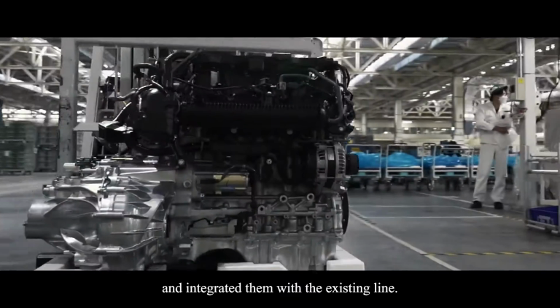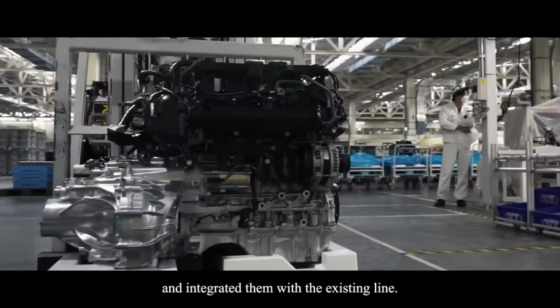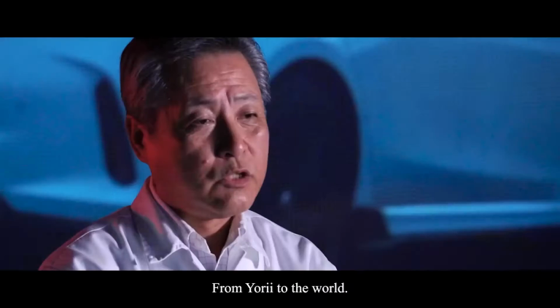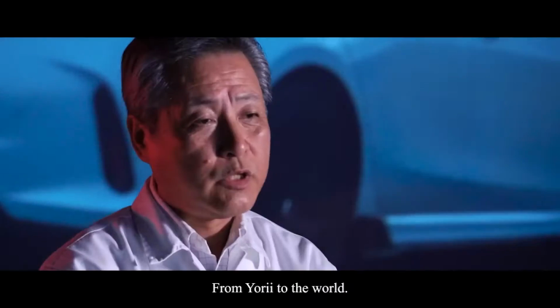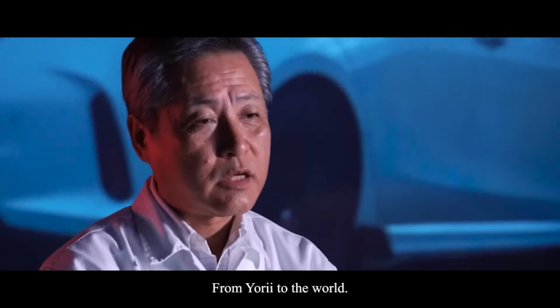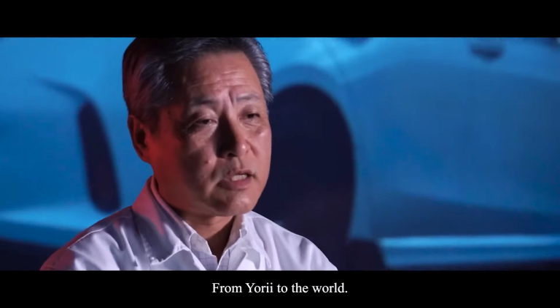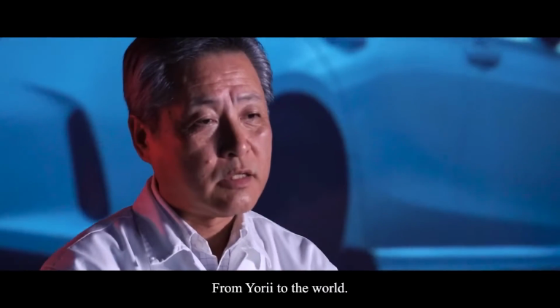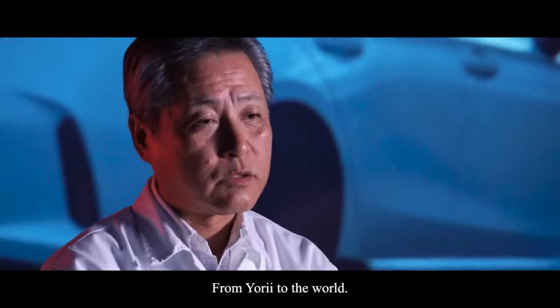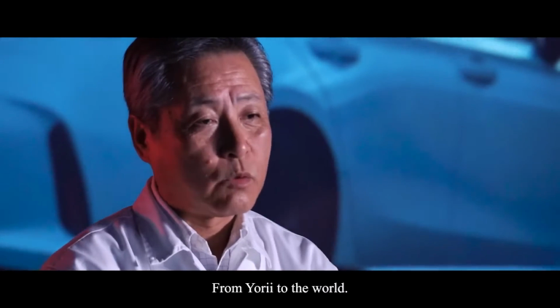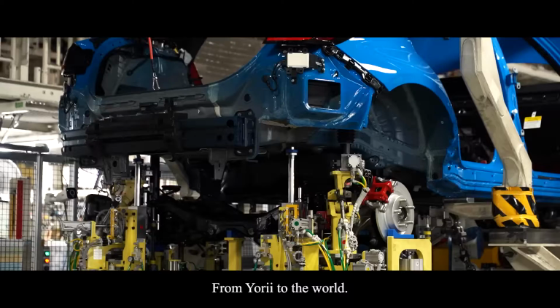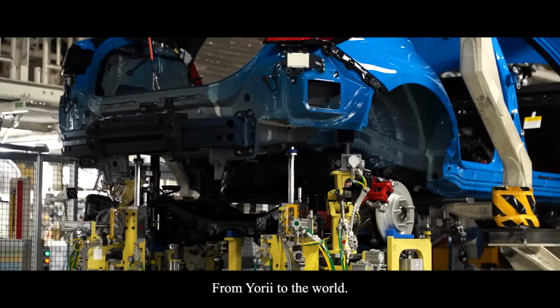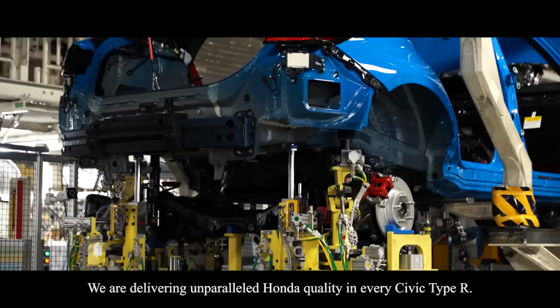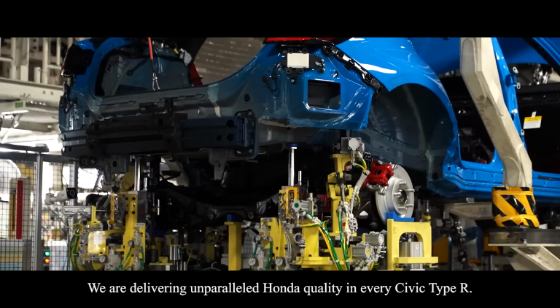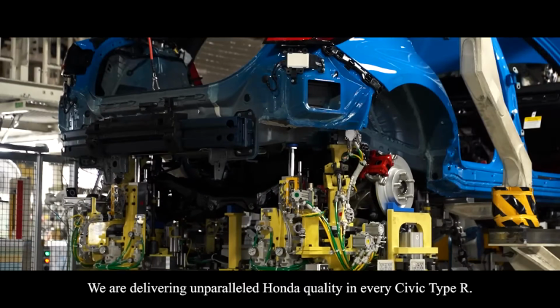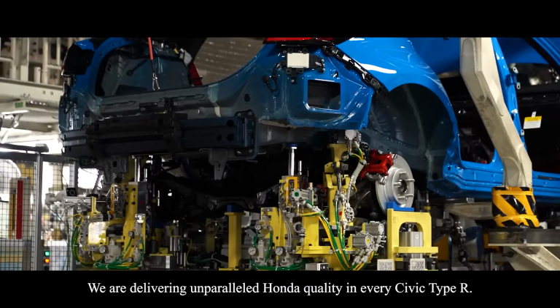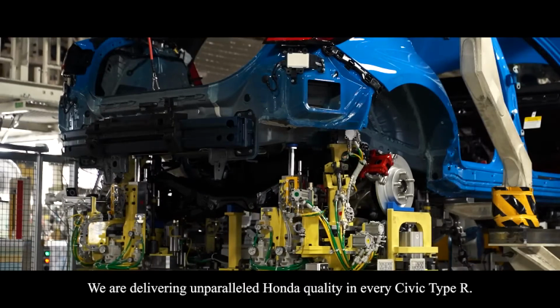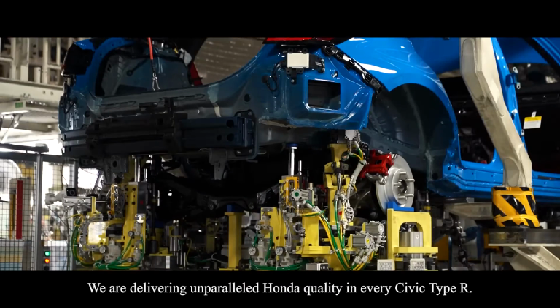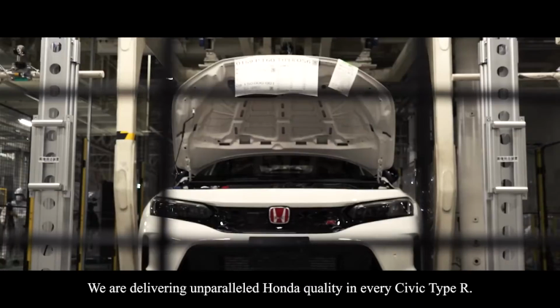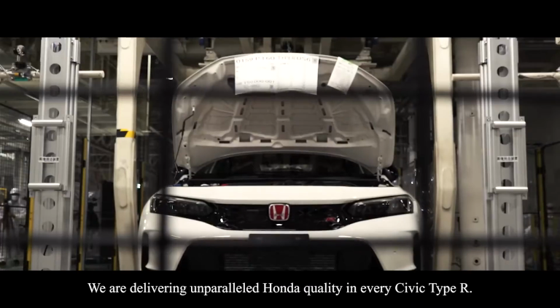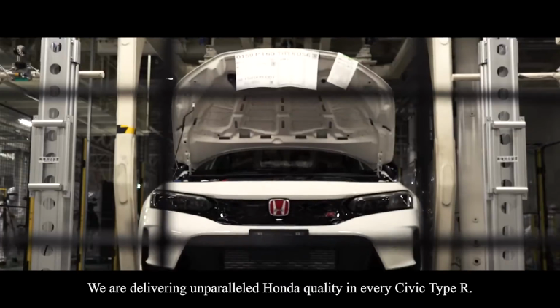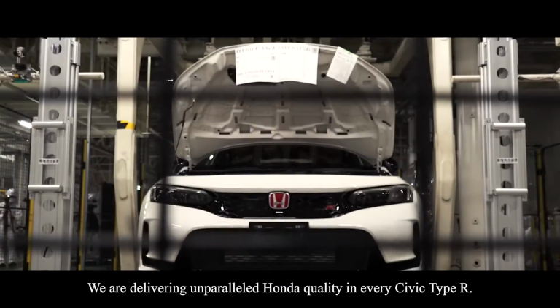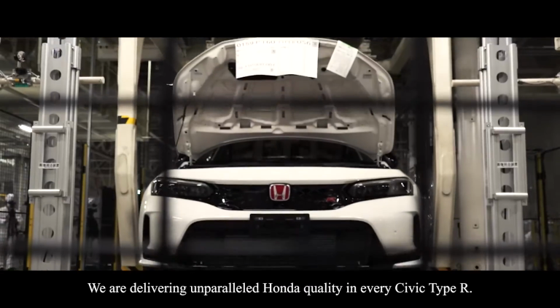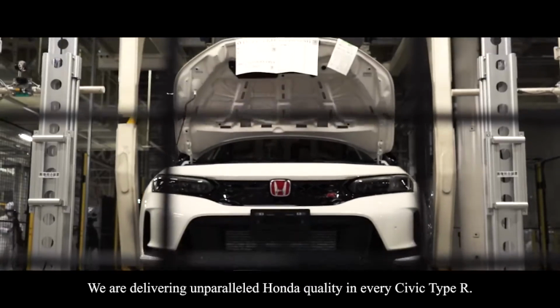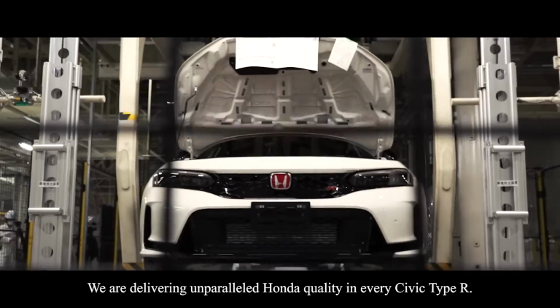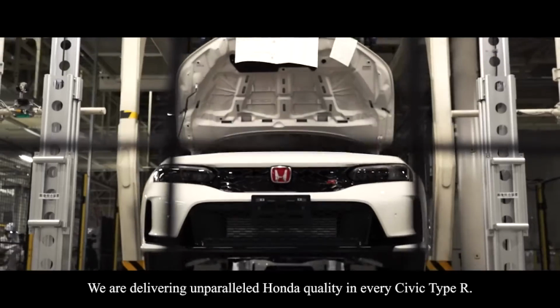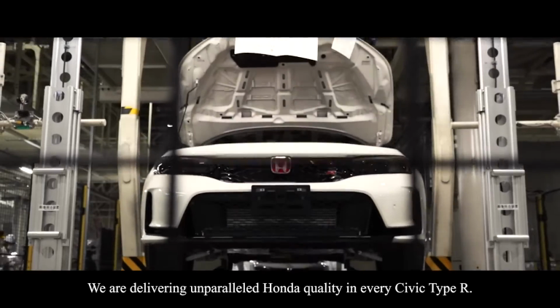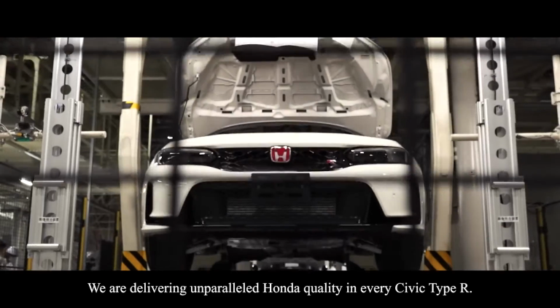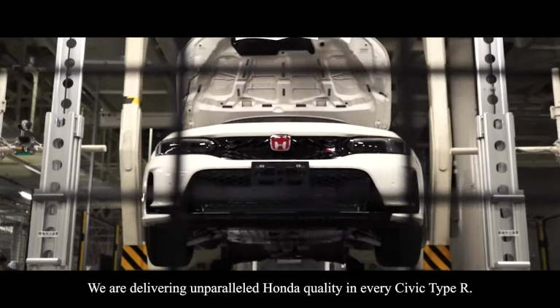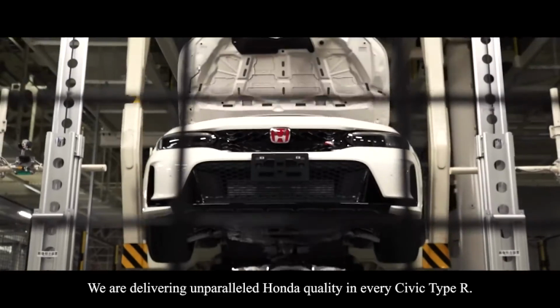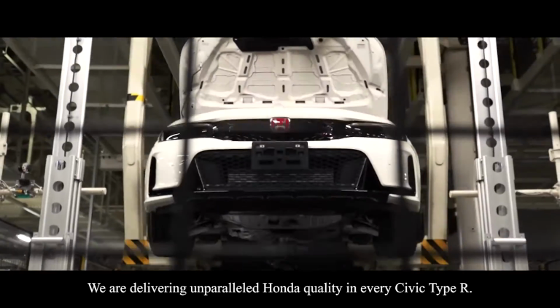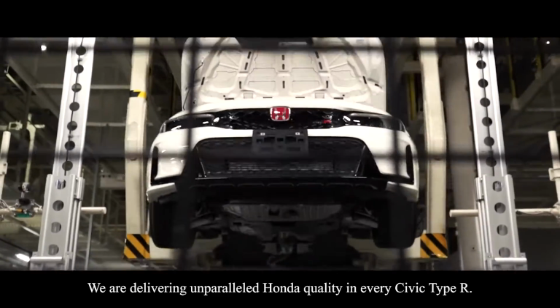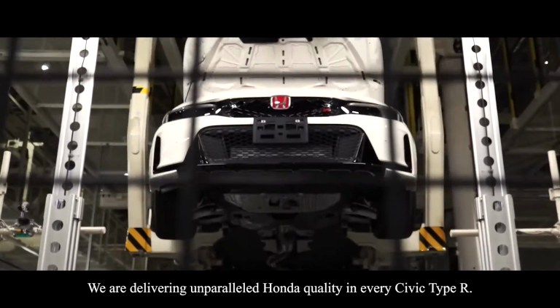From Yorii to the world, we are delivering unparalleled Honda quality in every Civic Type R.